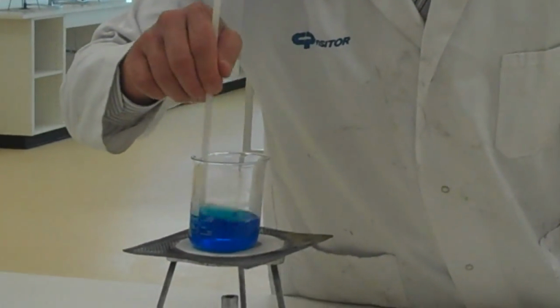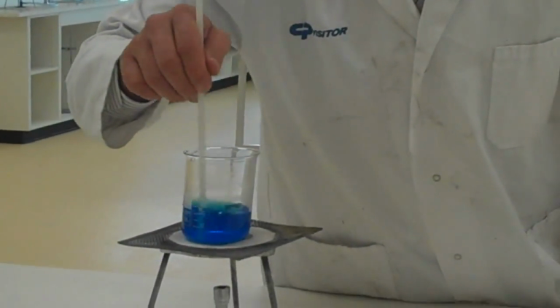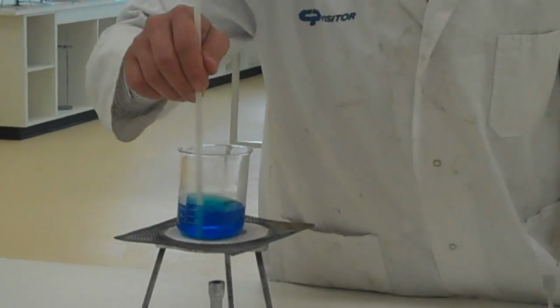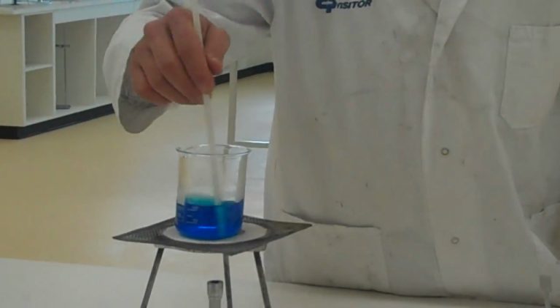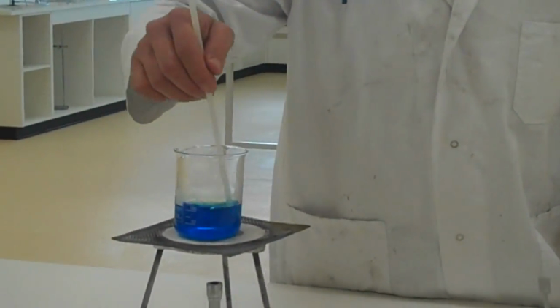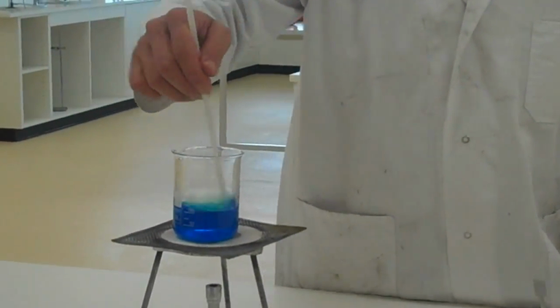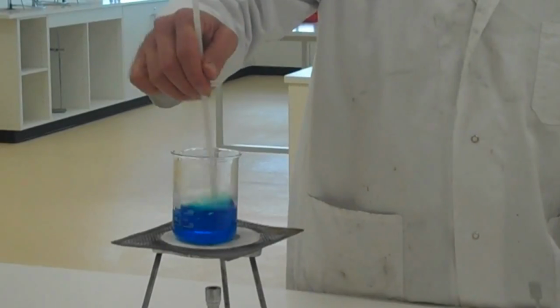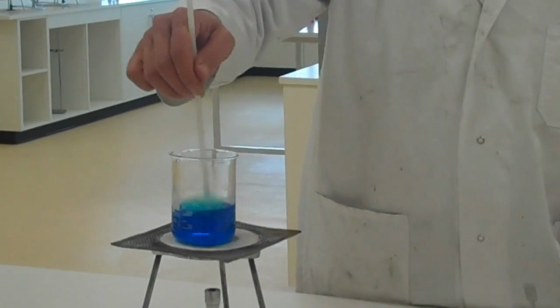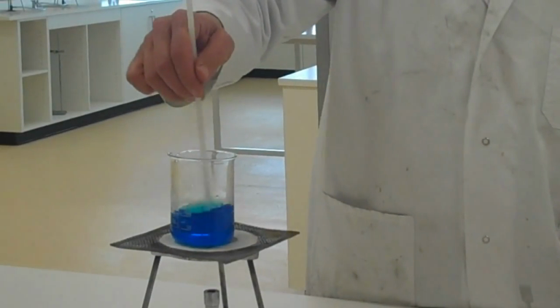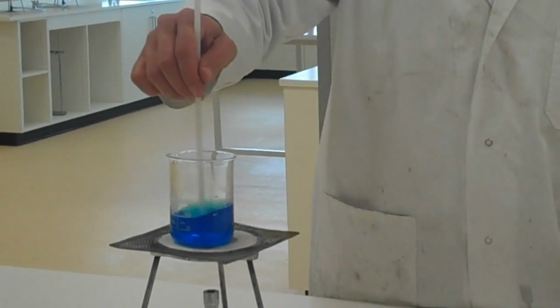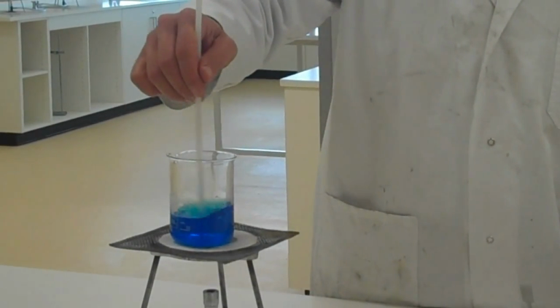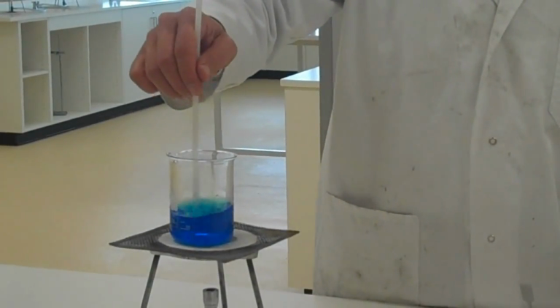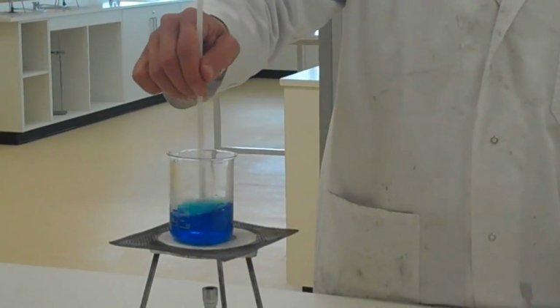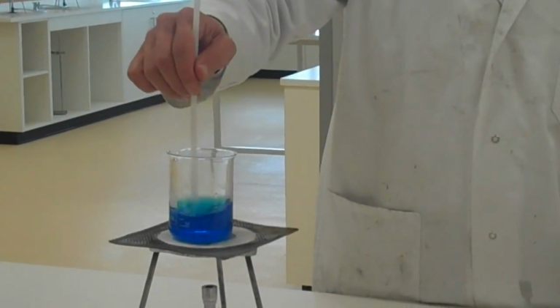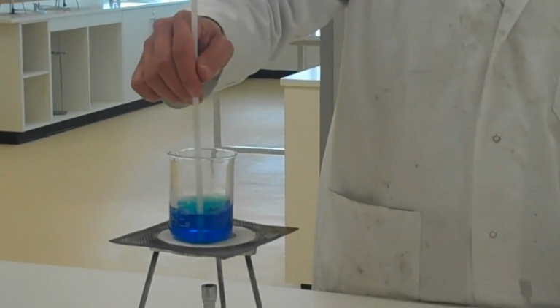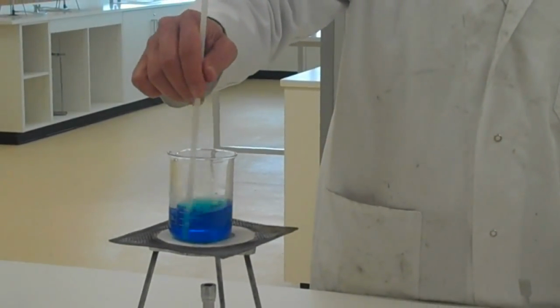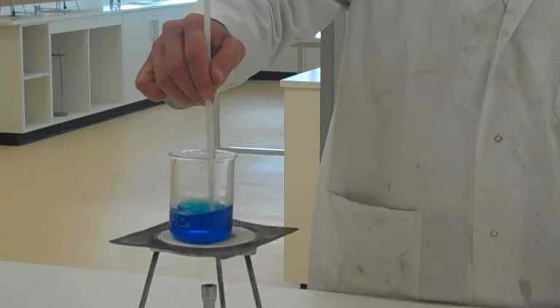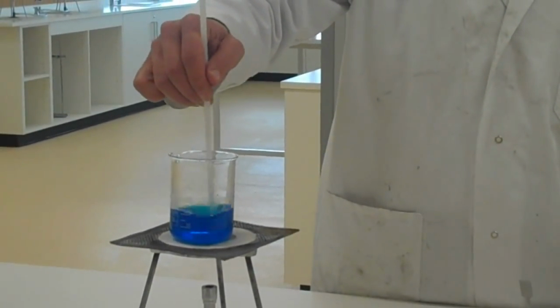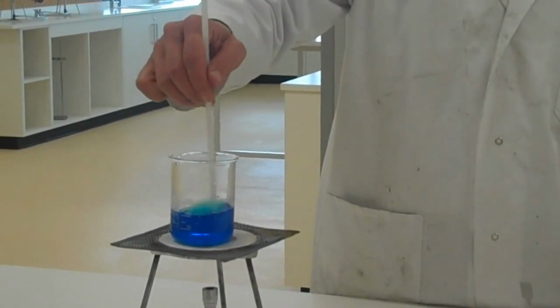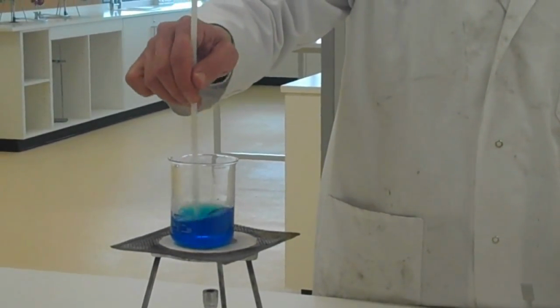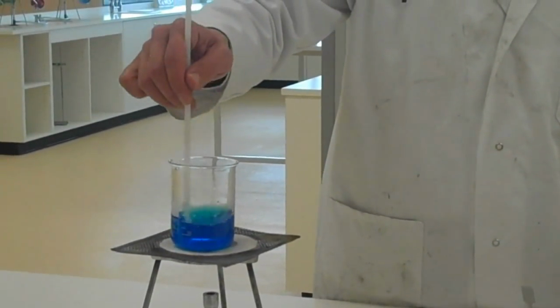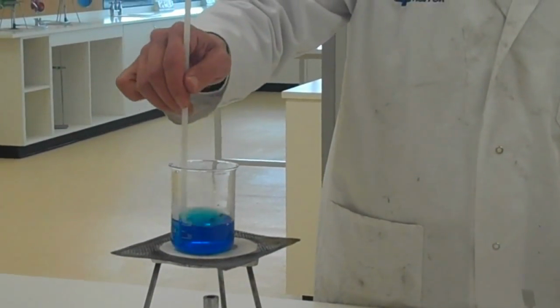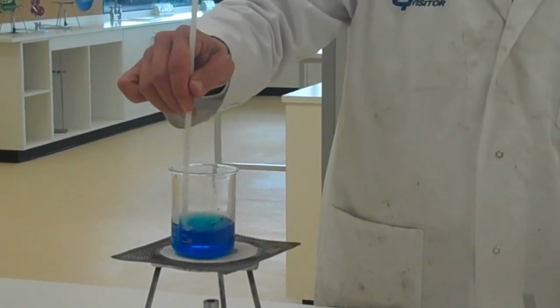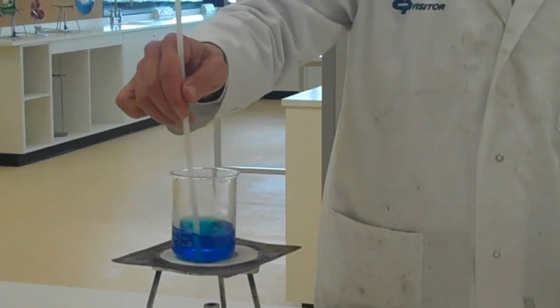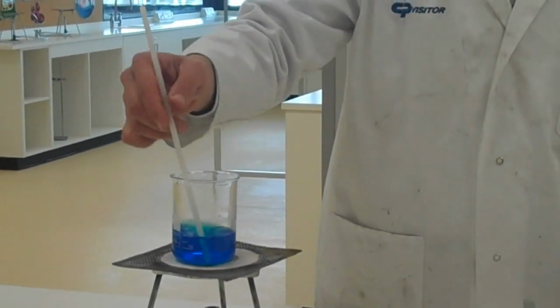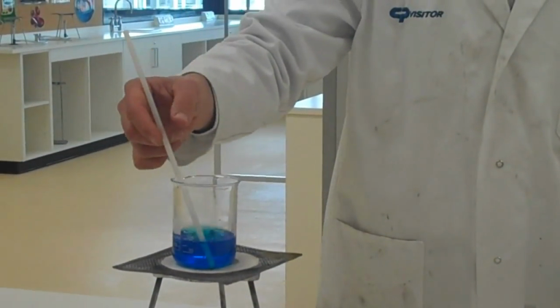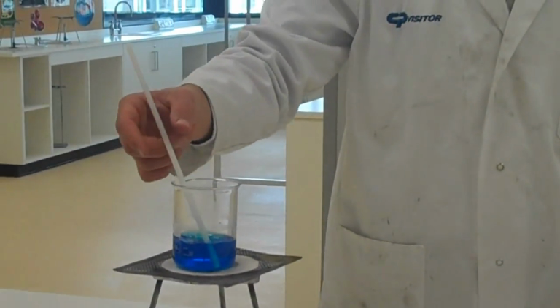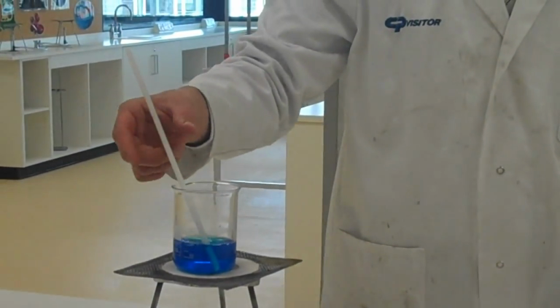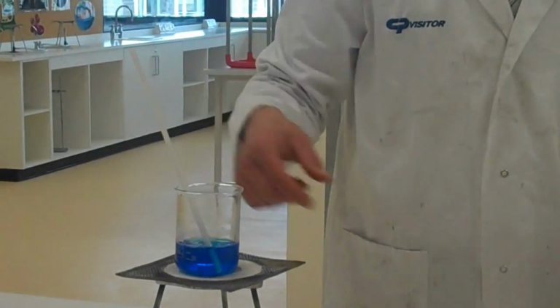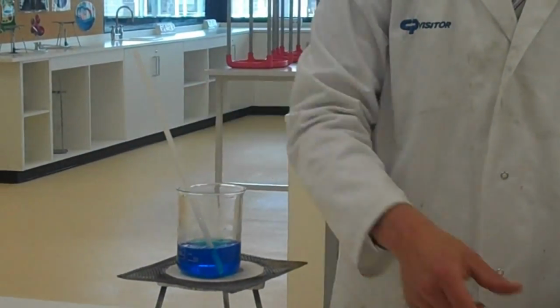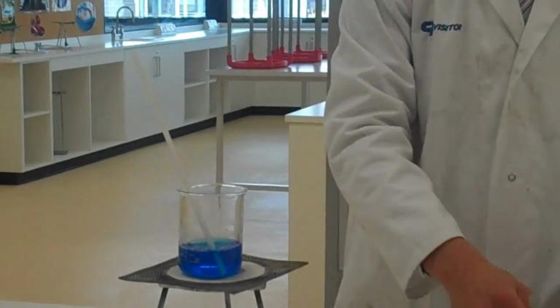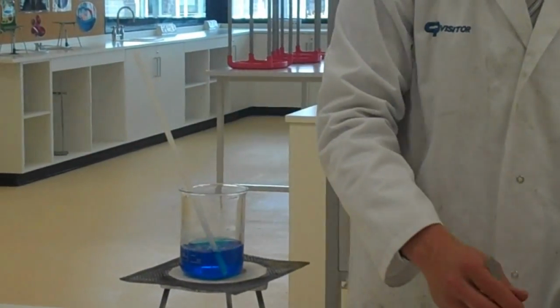That's all dissolved, and that's a saturated solution. I don't think I'll be able to dissolve any more copper sulfate in there, so that's done.